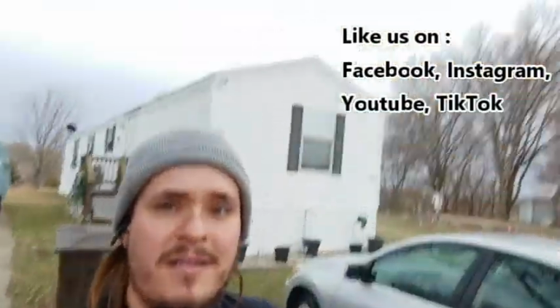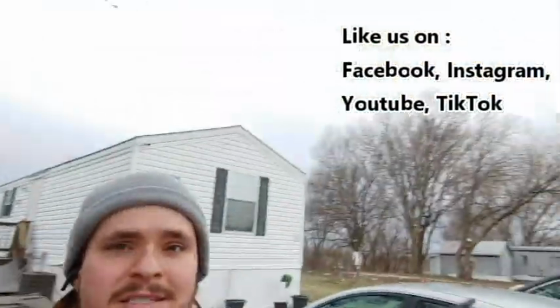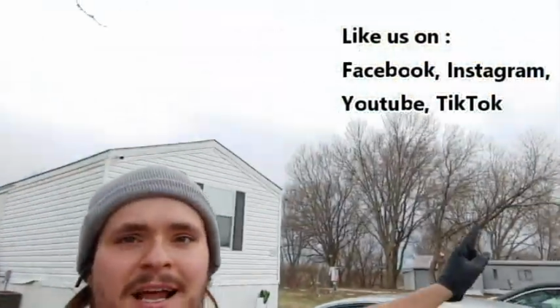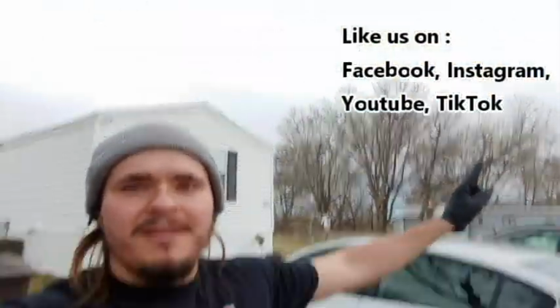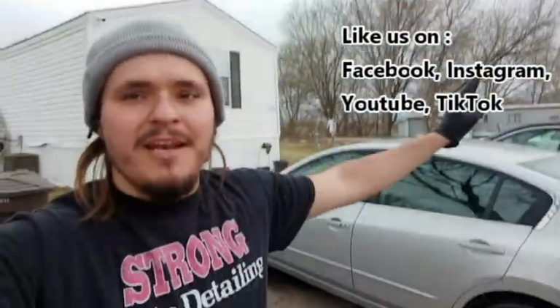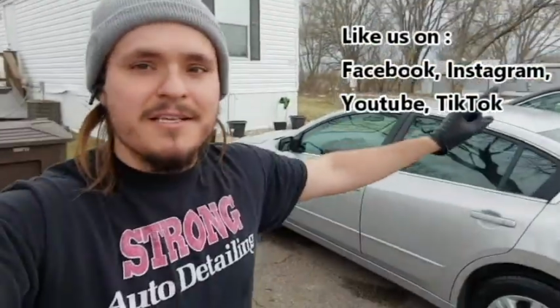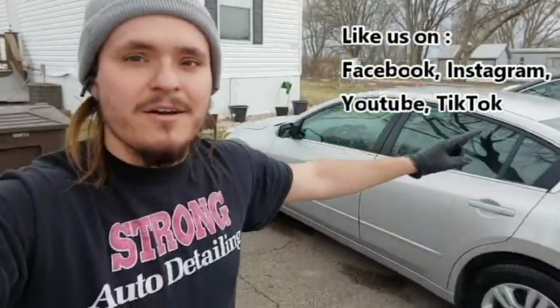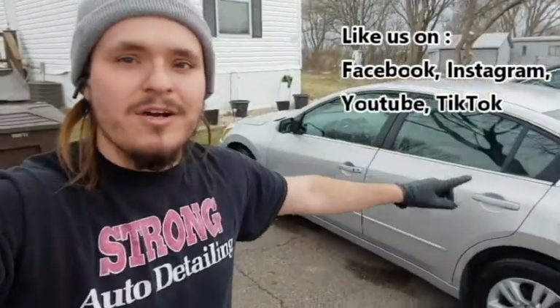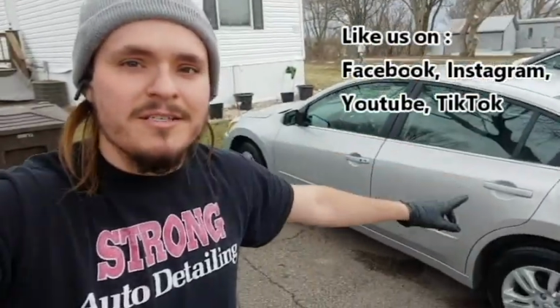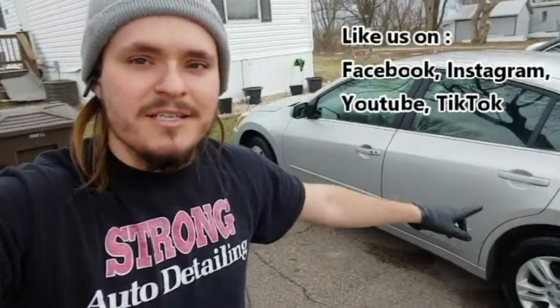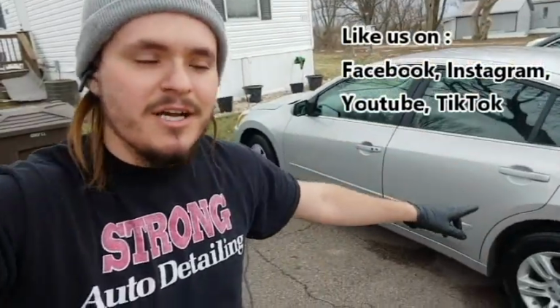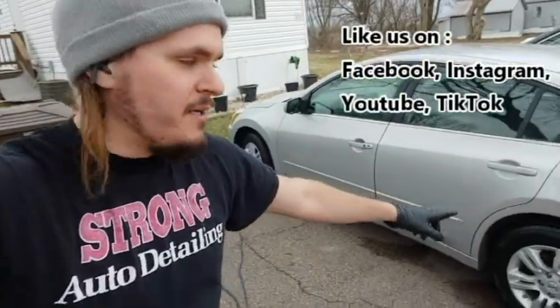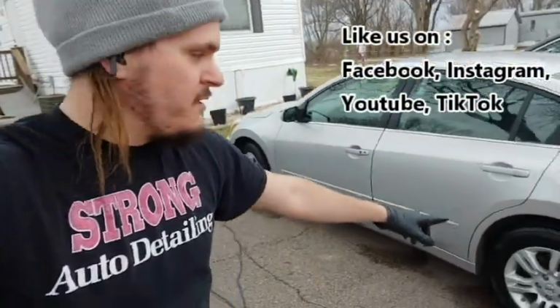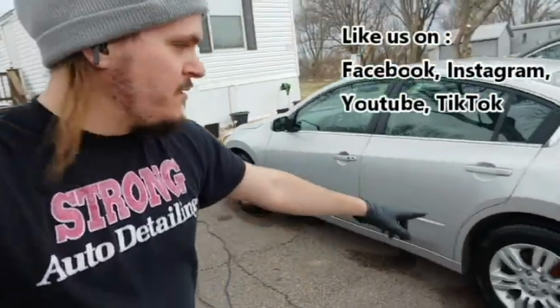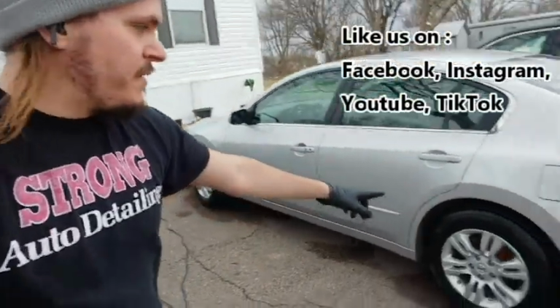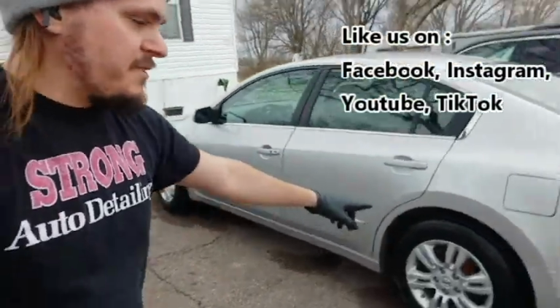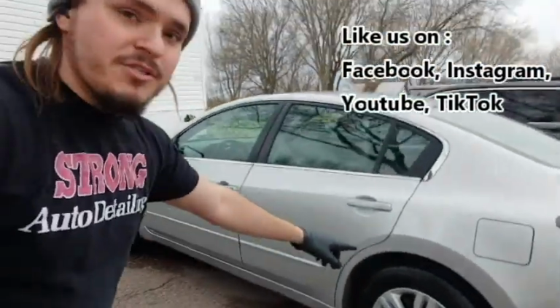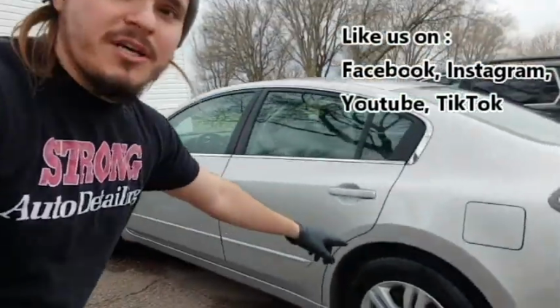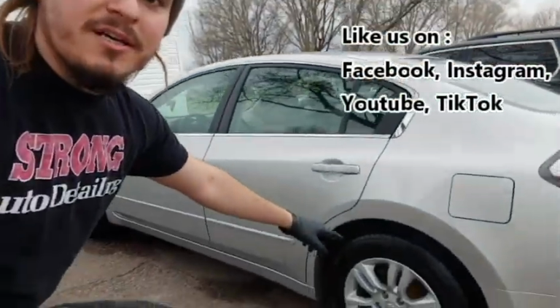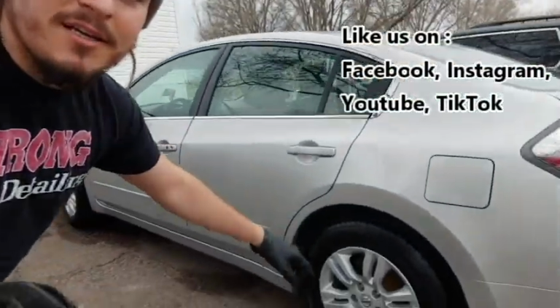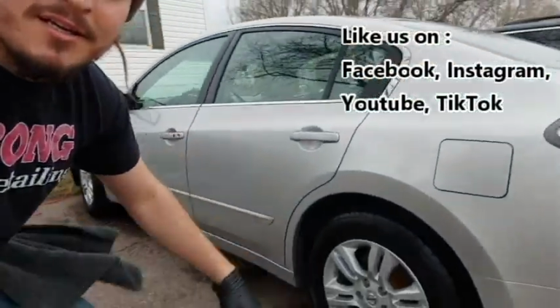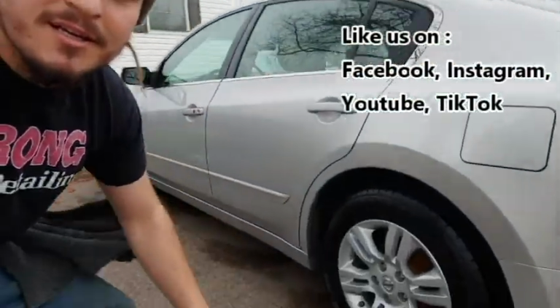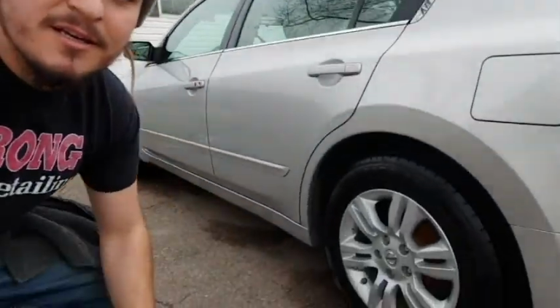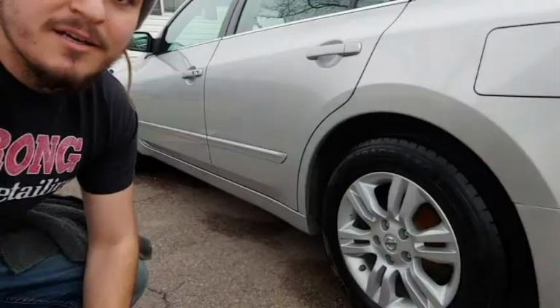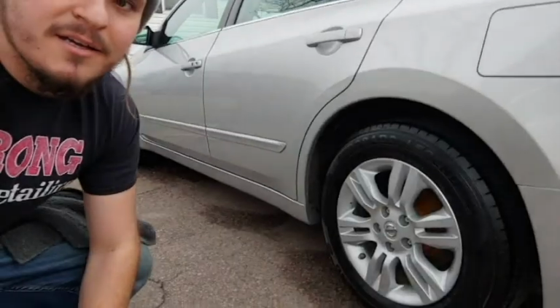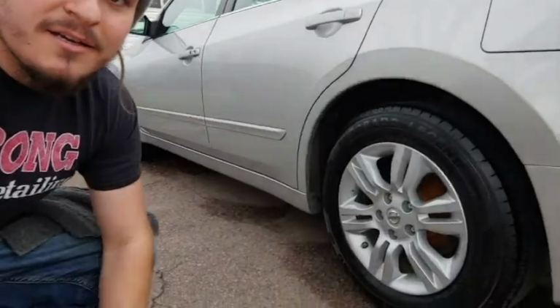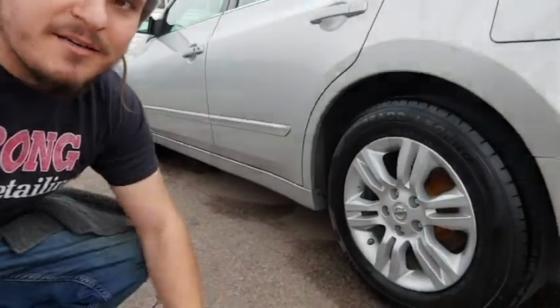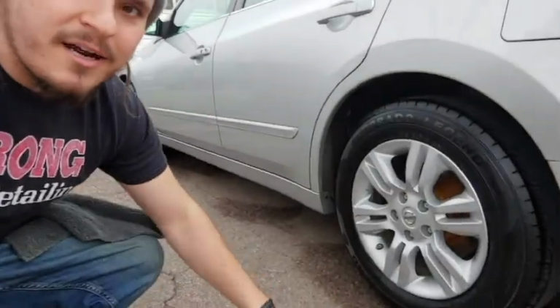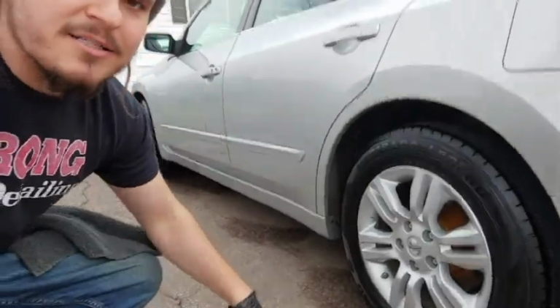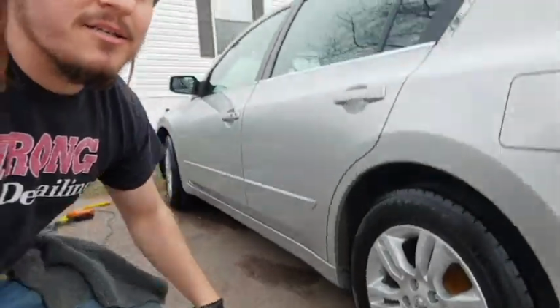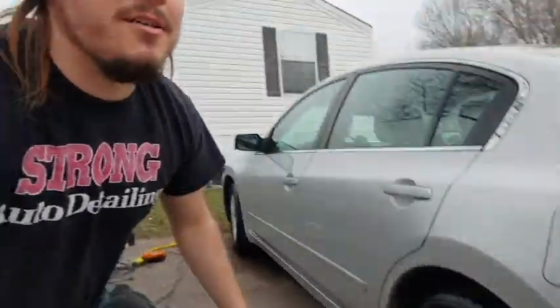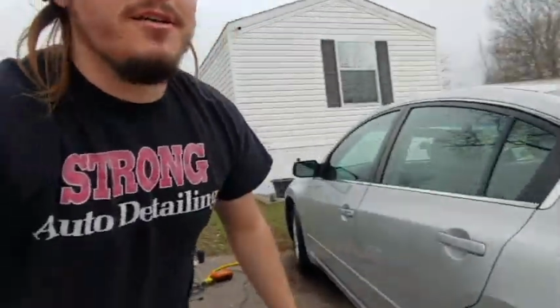It's cloudy today, so it's hard to see the shine. You can see the shine. Tires look good.